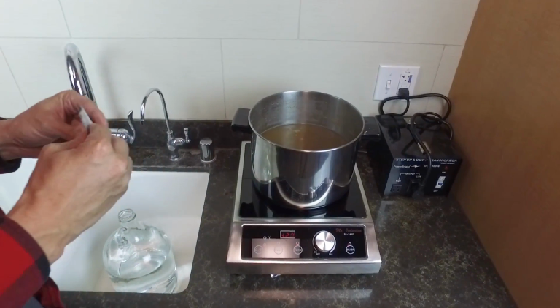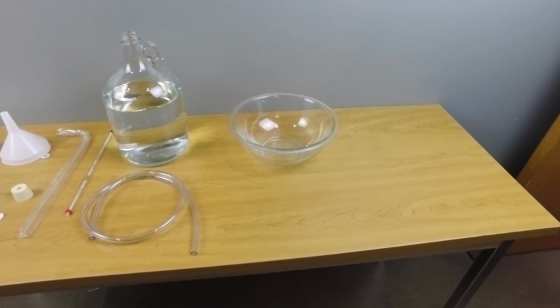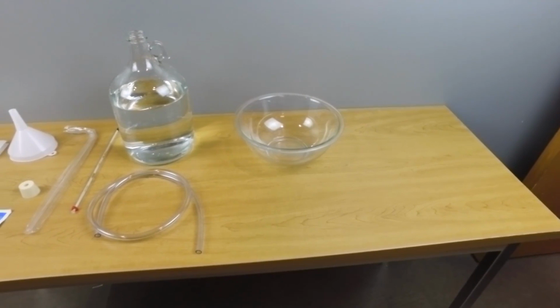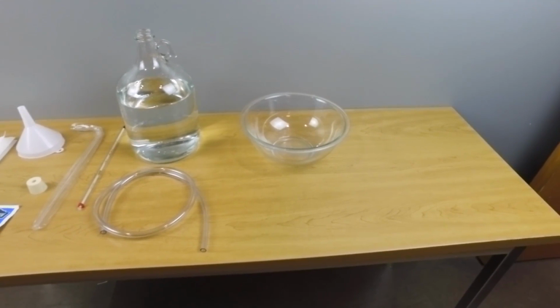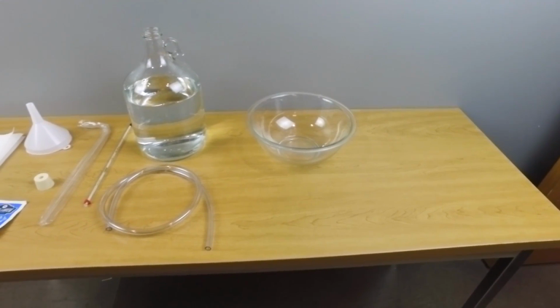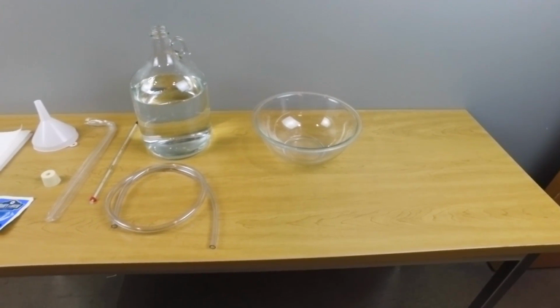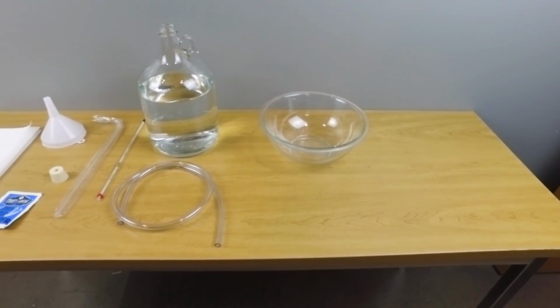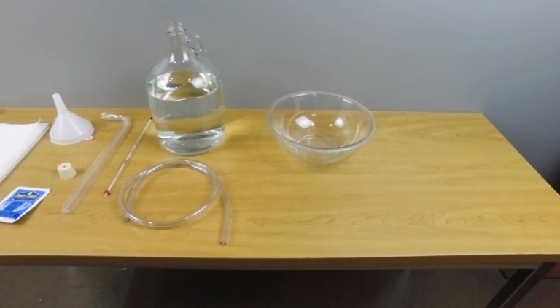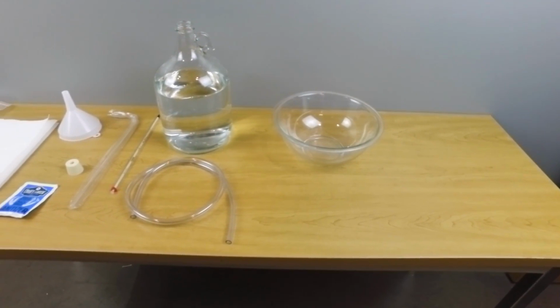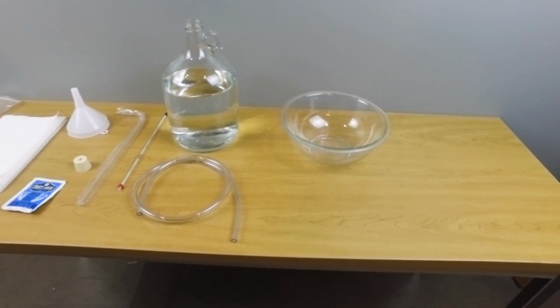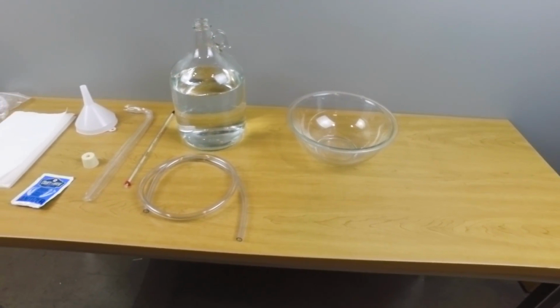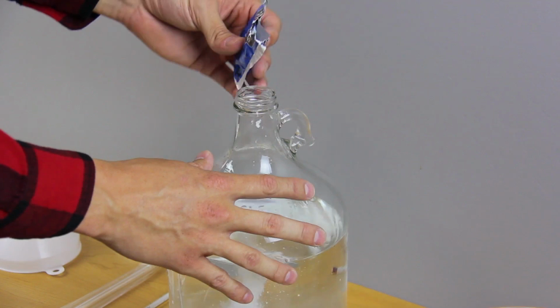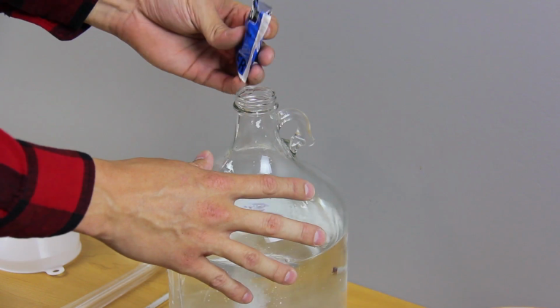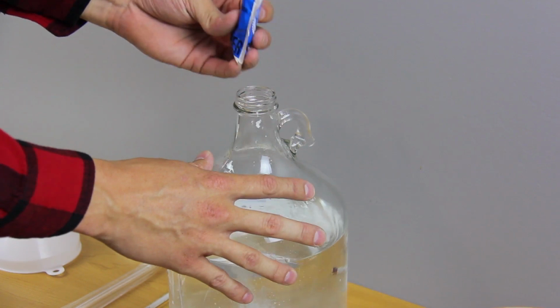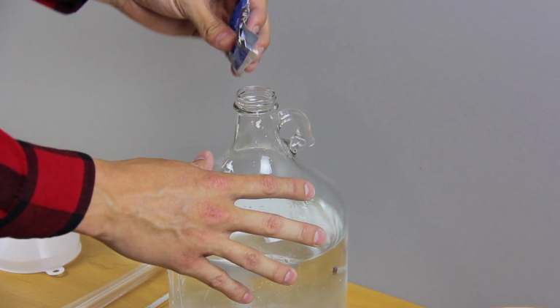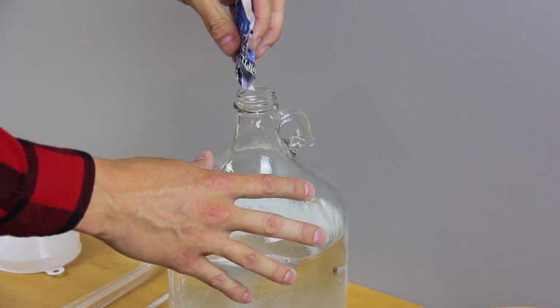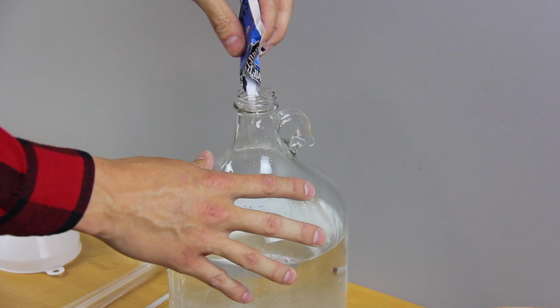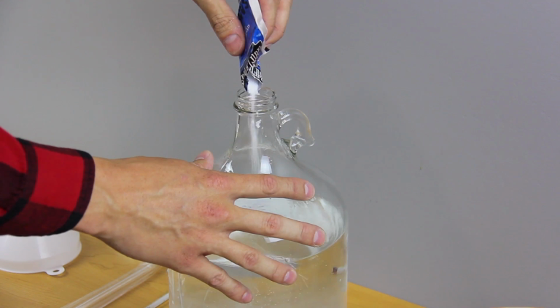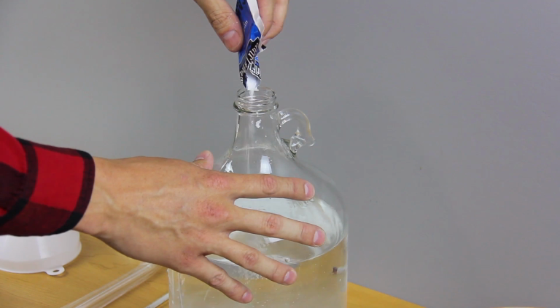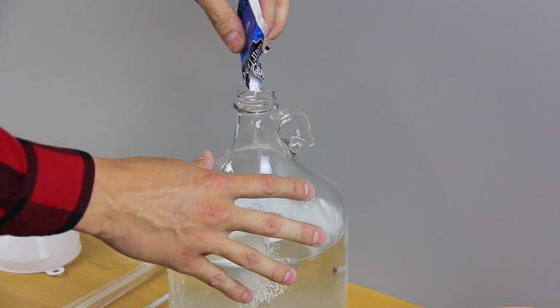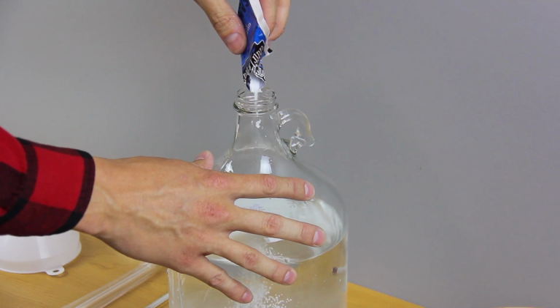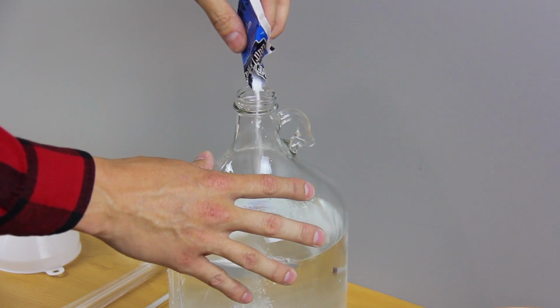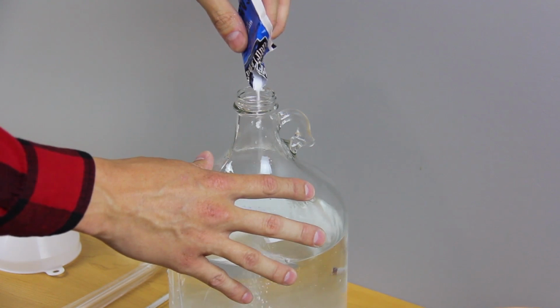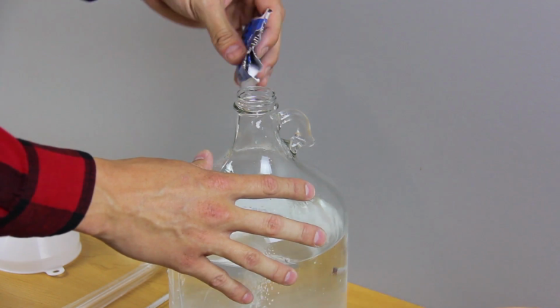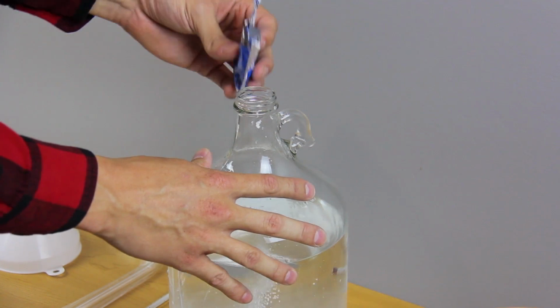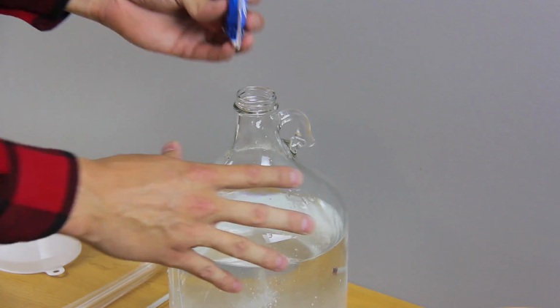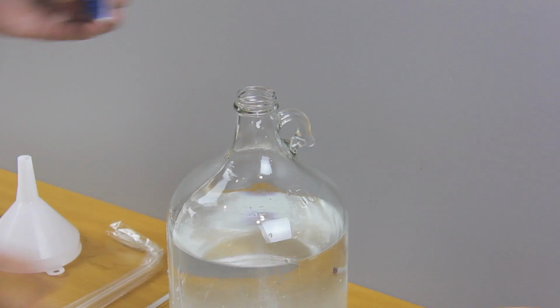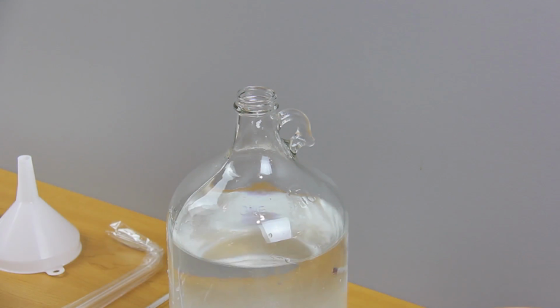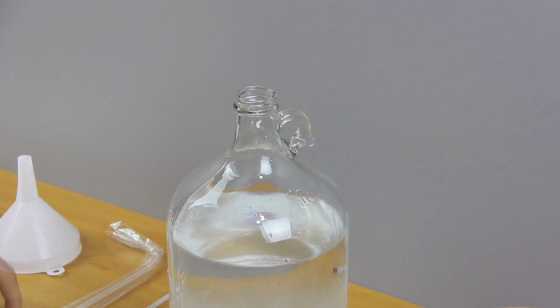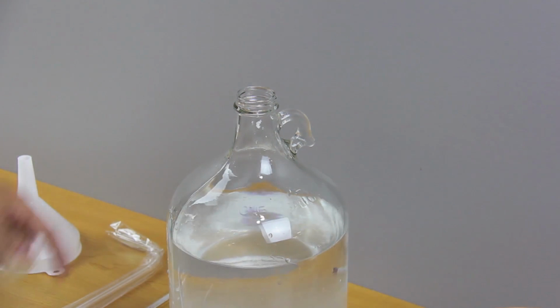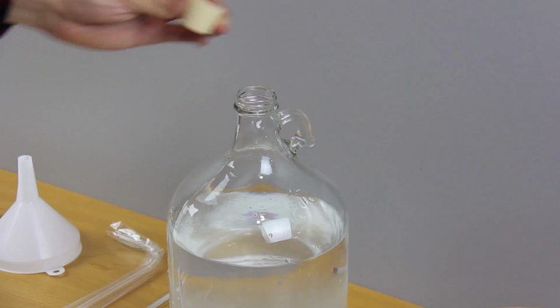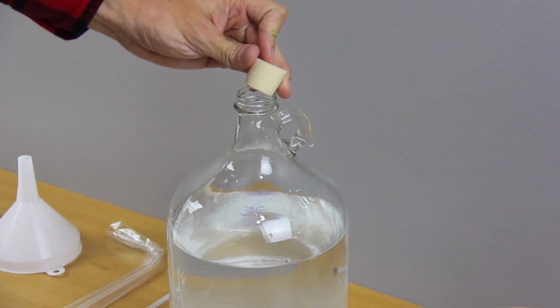We took this opportunity to sanitize our equipment with the provided solution. Half the sanitizer can be used now and half later during the bottling phase.